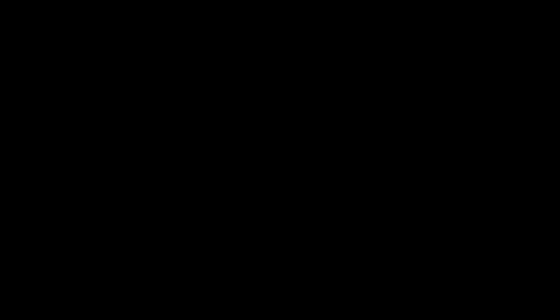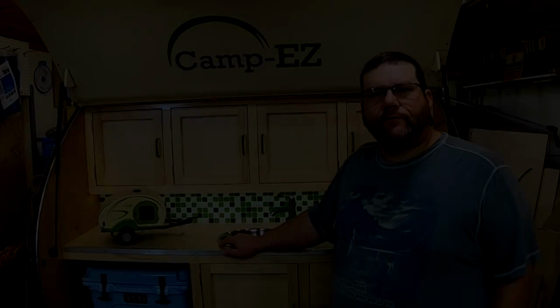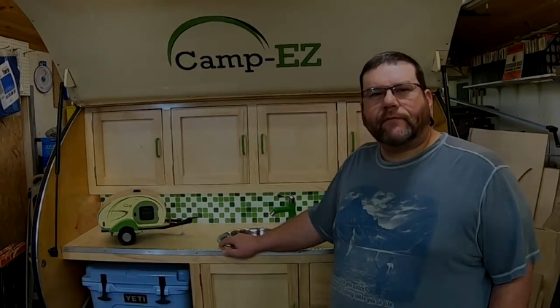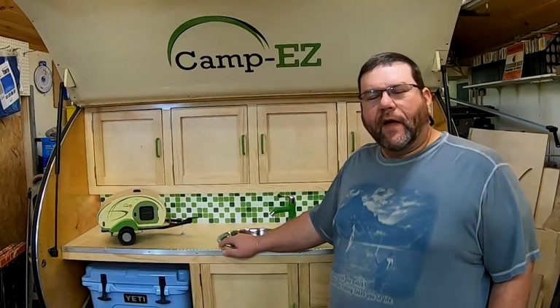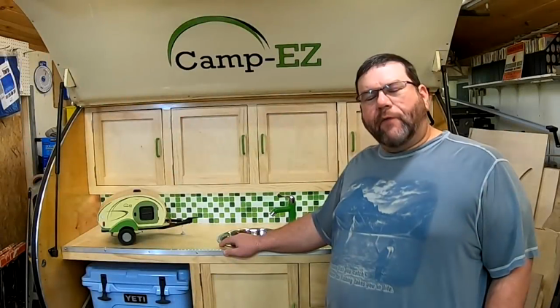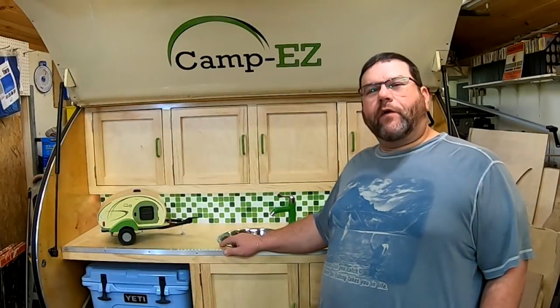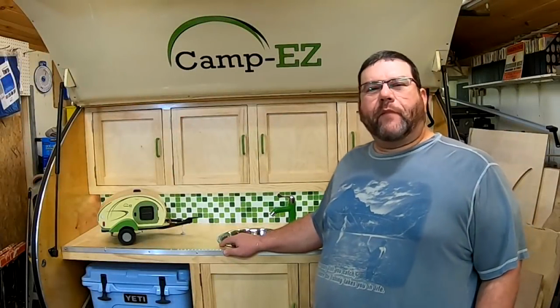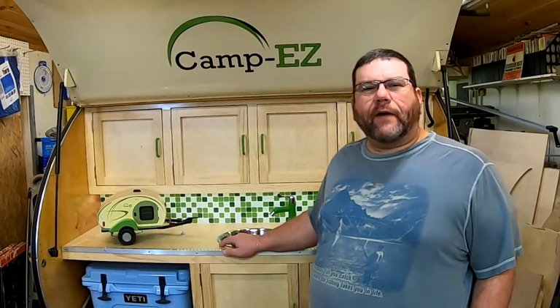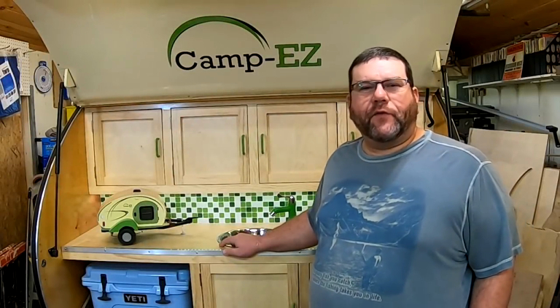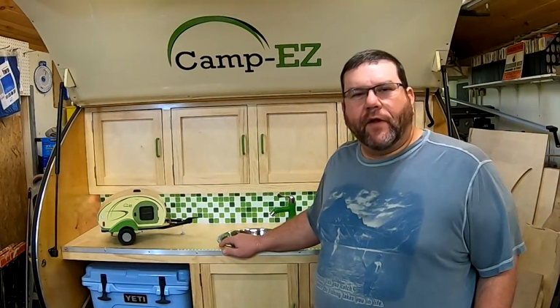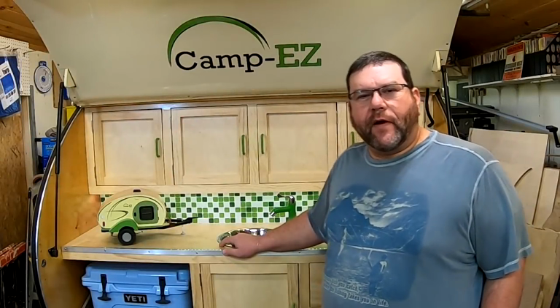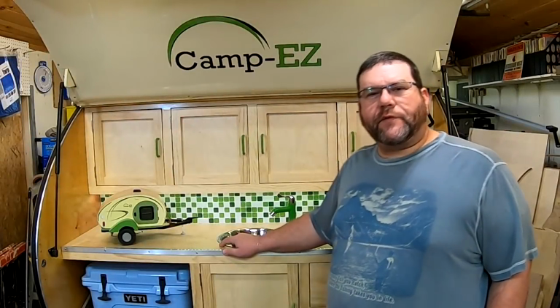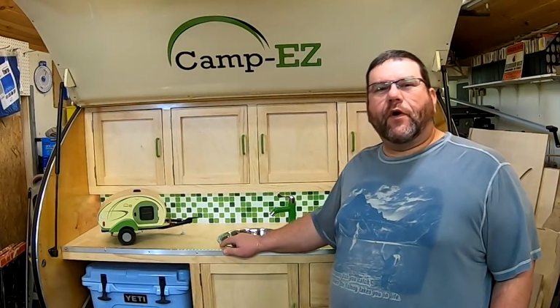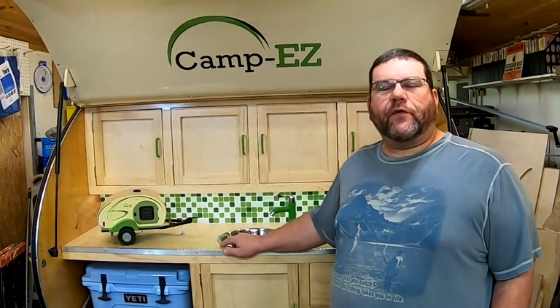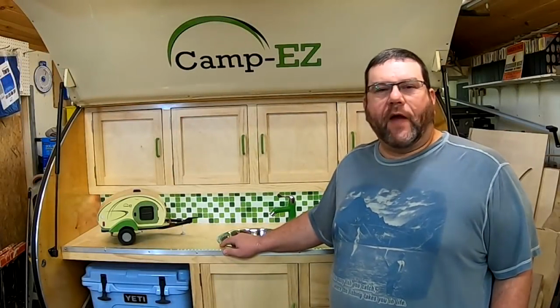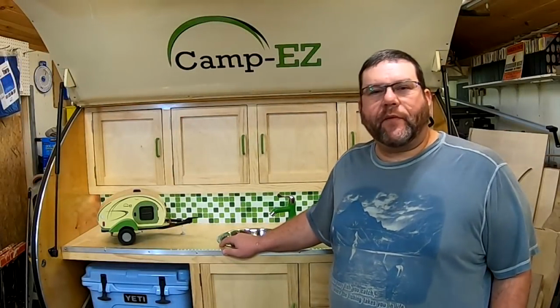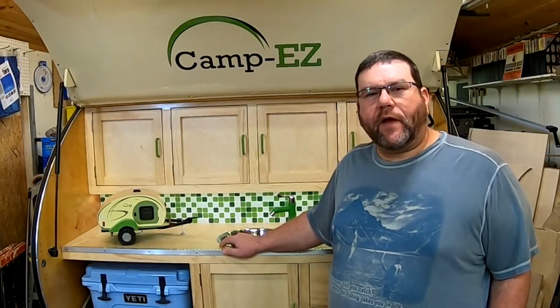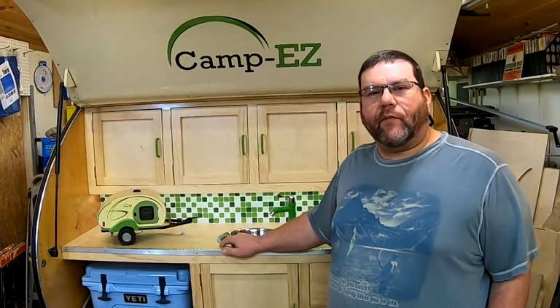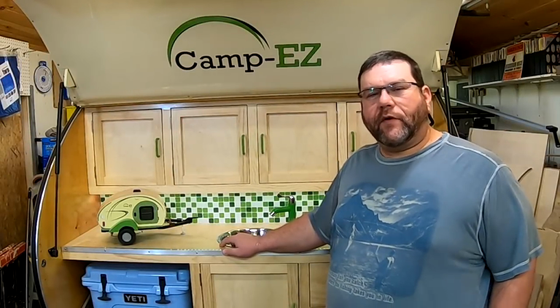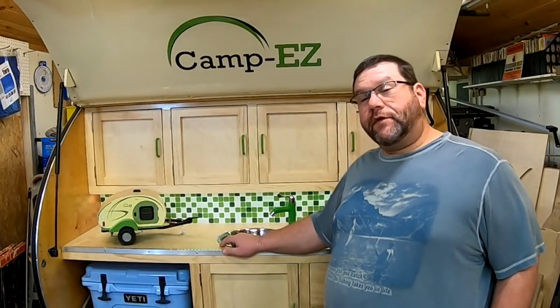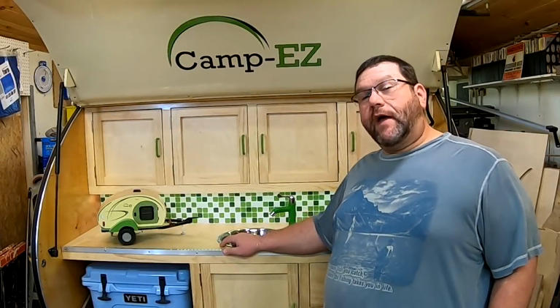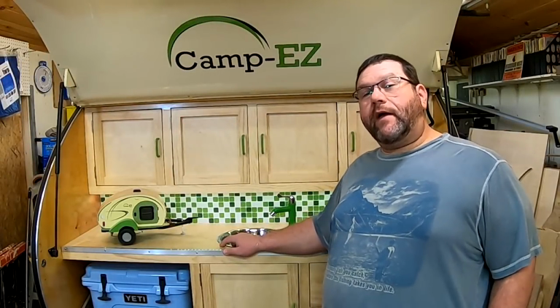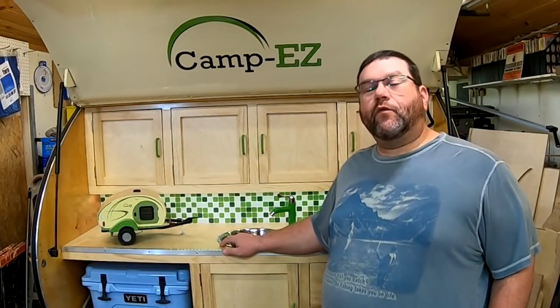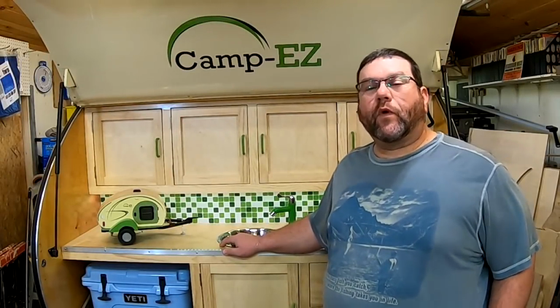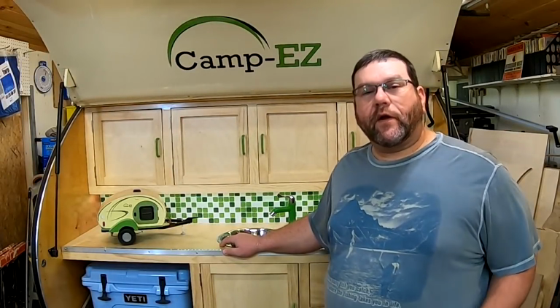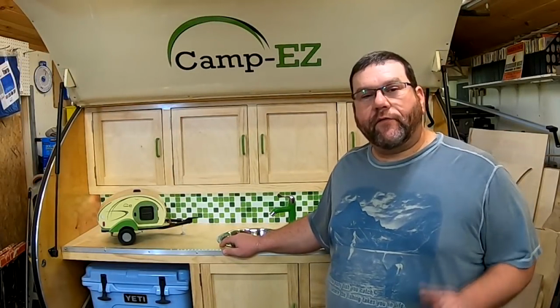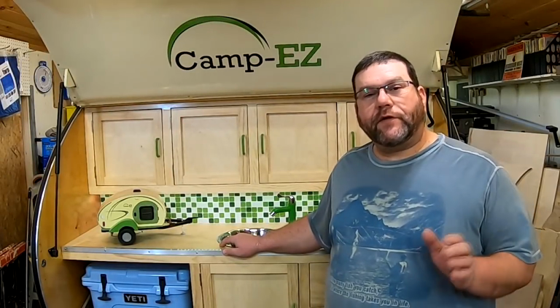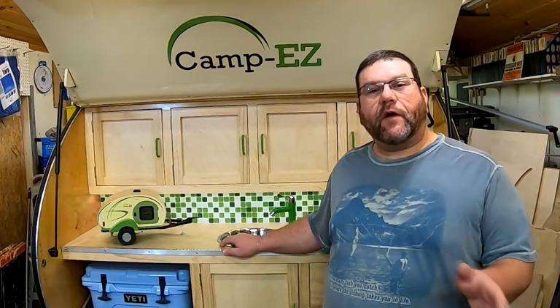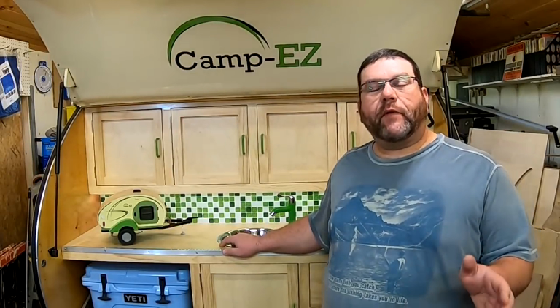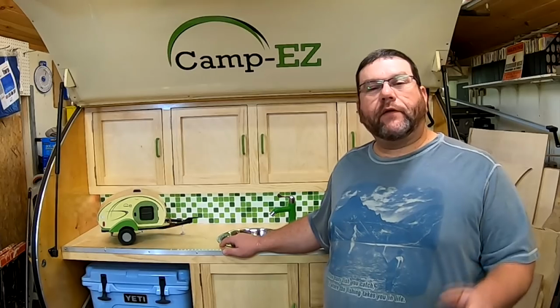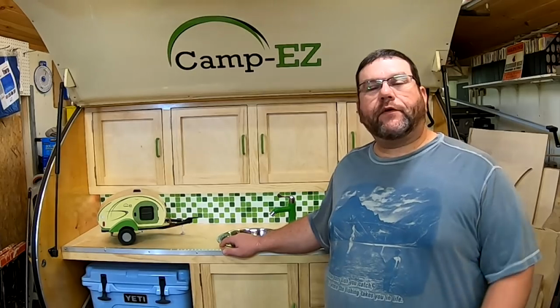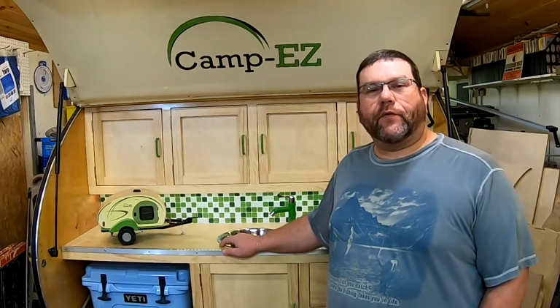Hey, welcome back to another episode of Camping Camera. Today we're going to finish up building the doors.